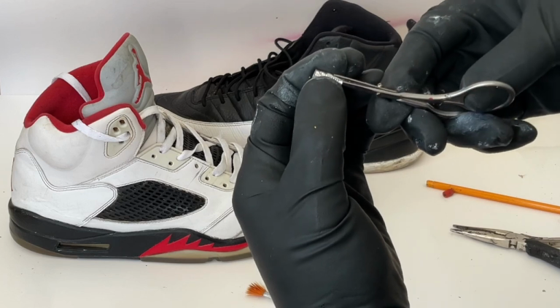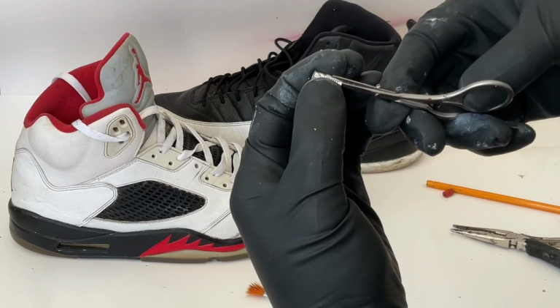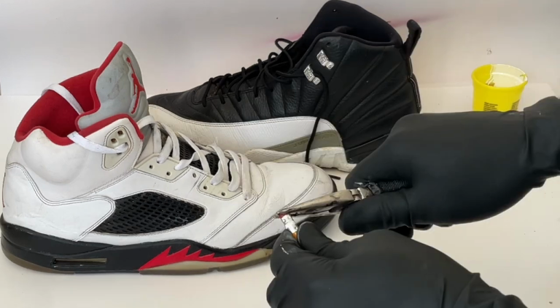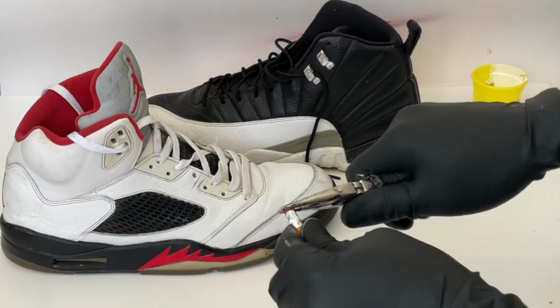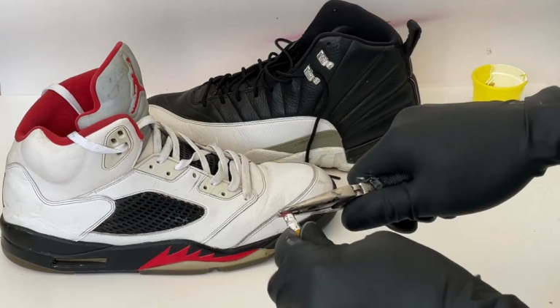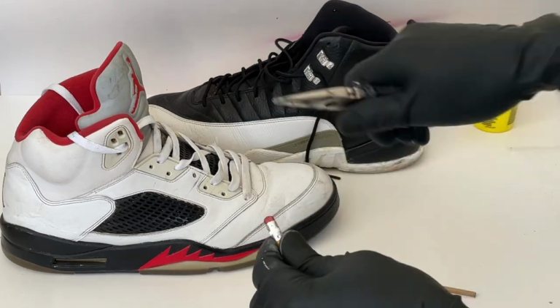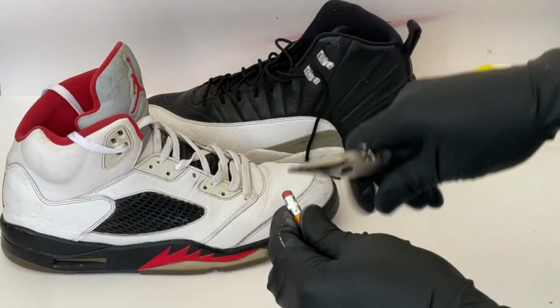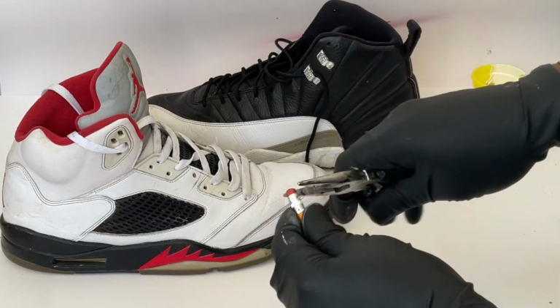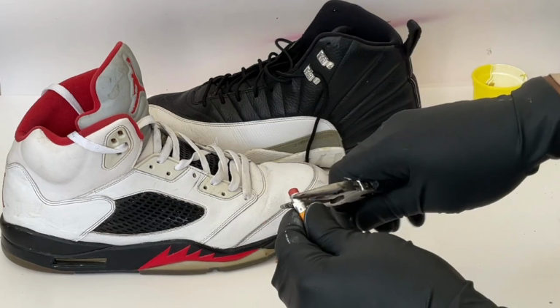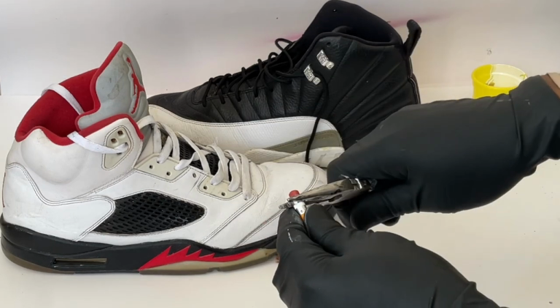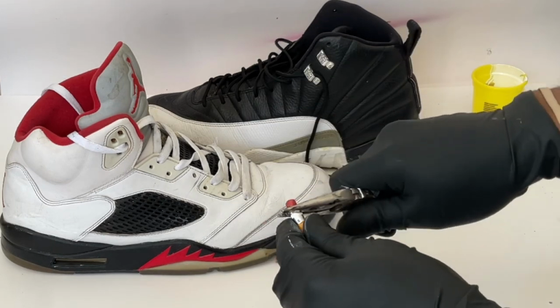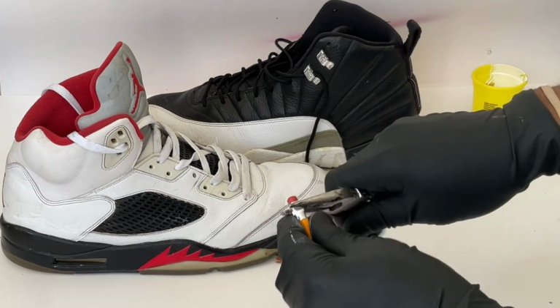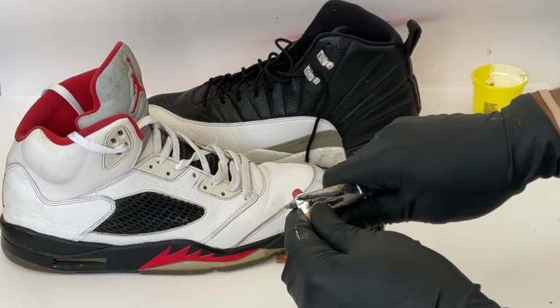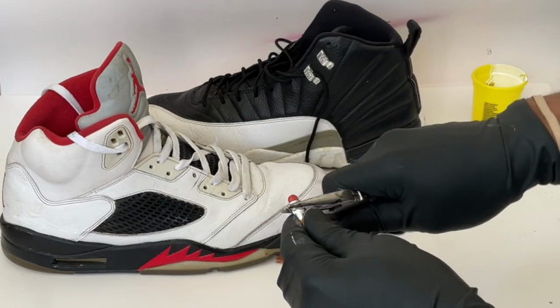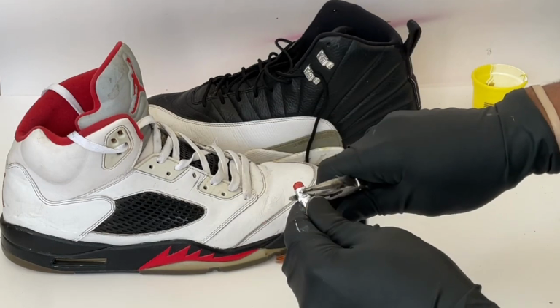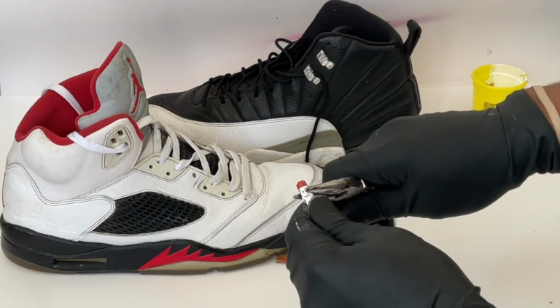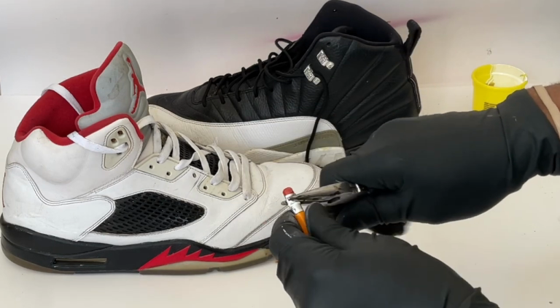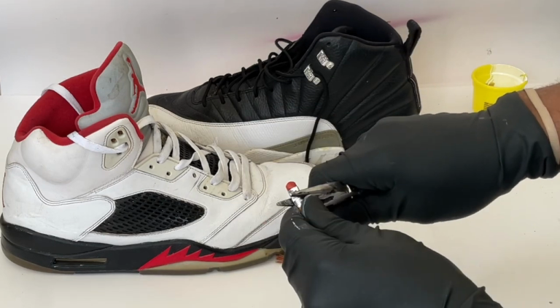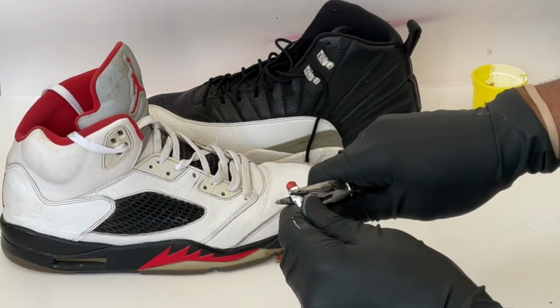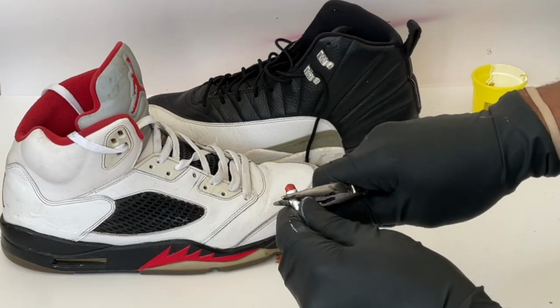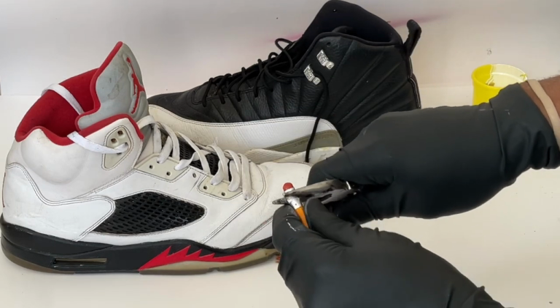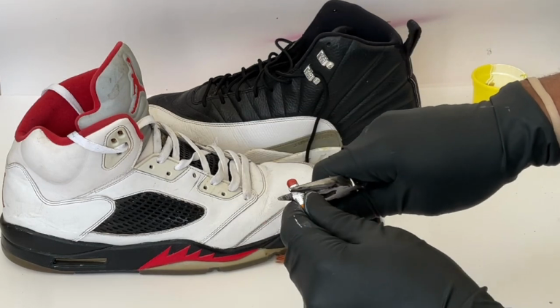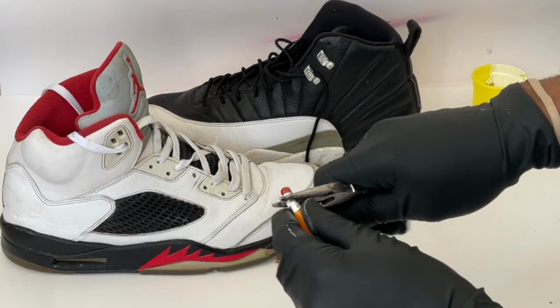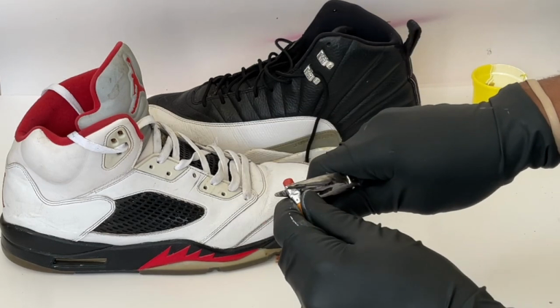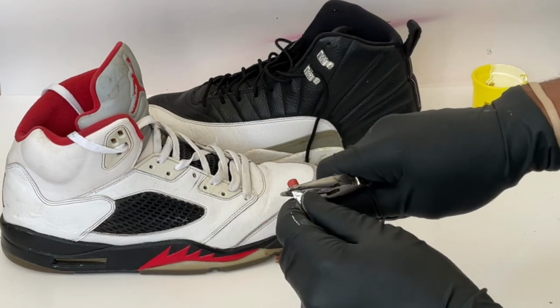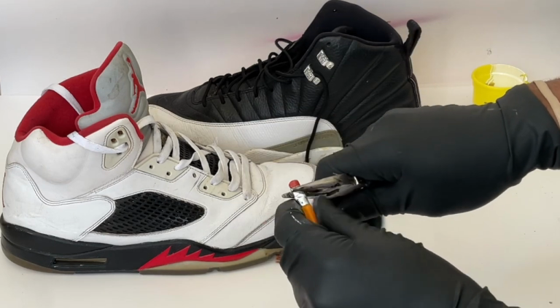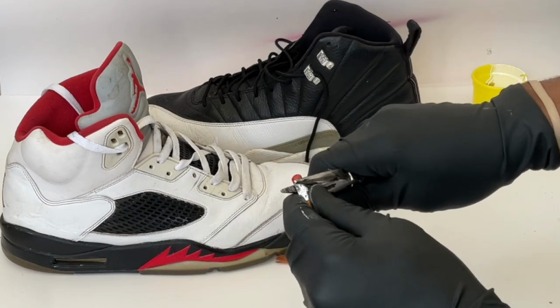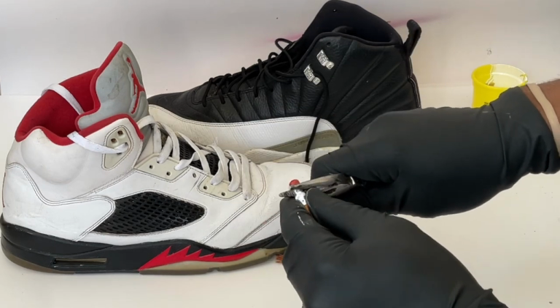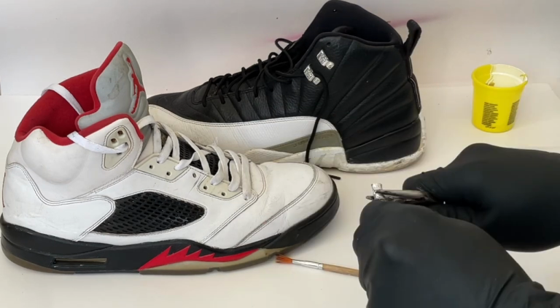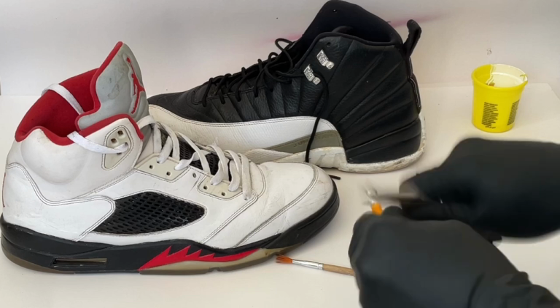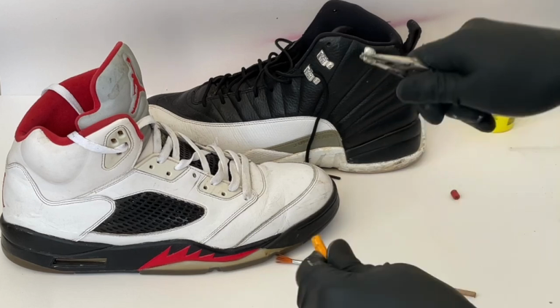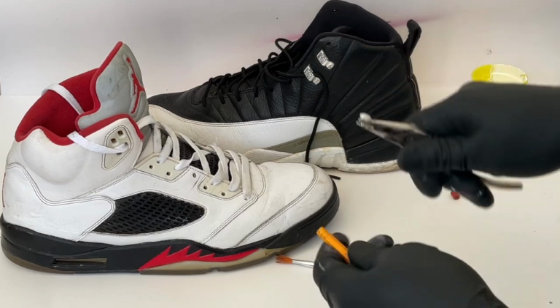The first thing you're going to do is remove the eraser and the metal from the backing of the pencil.